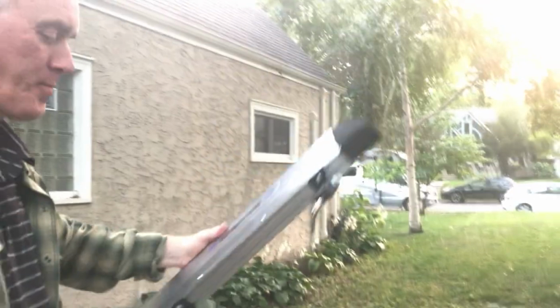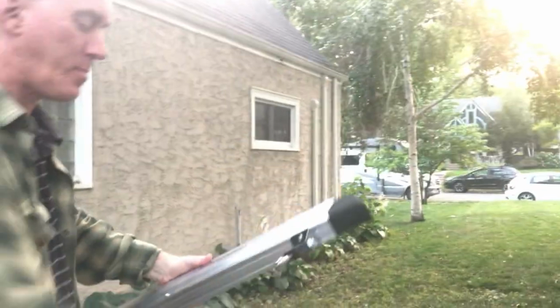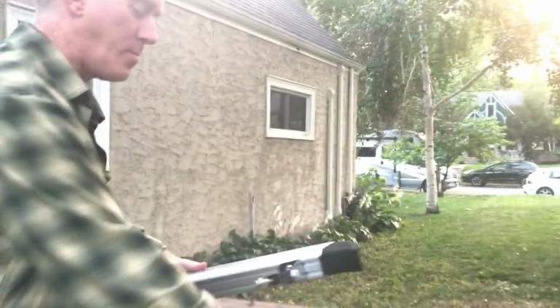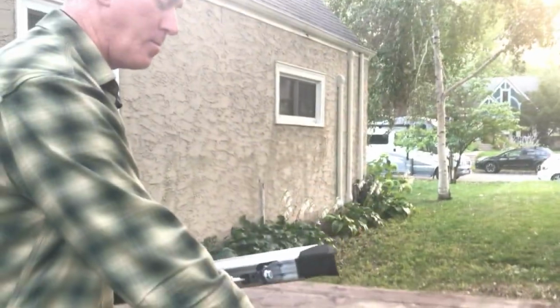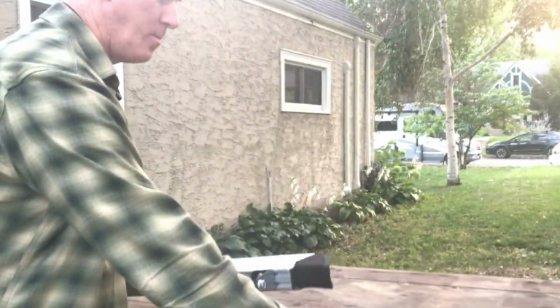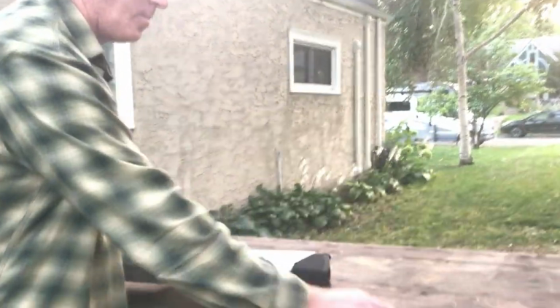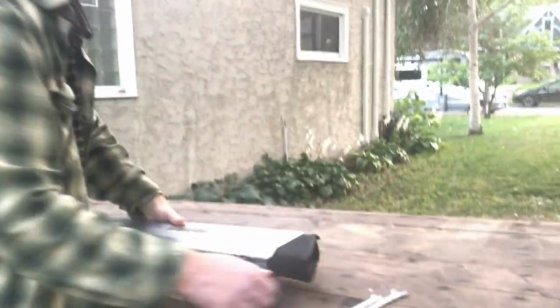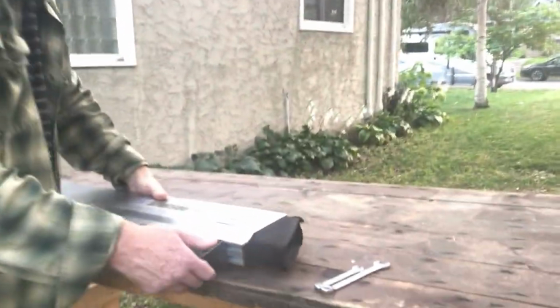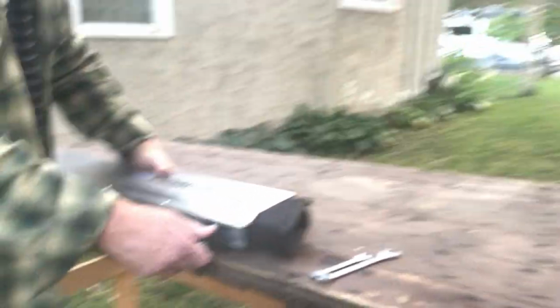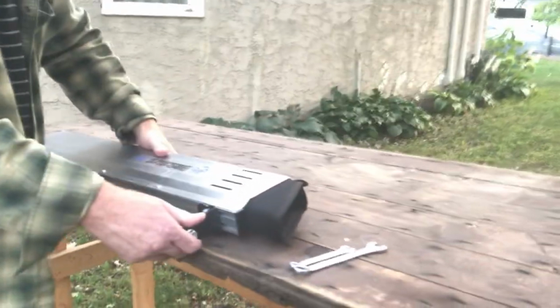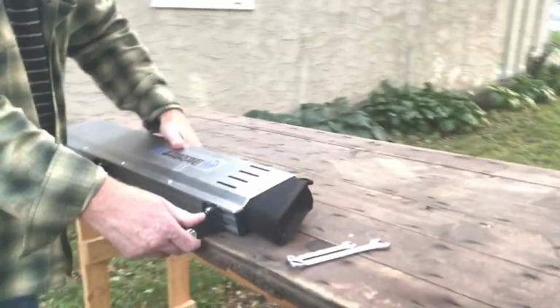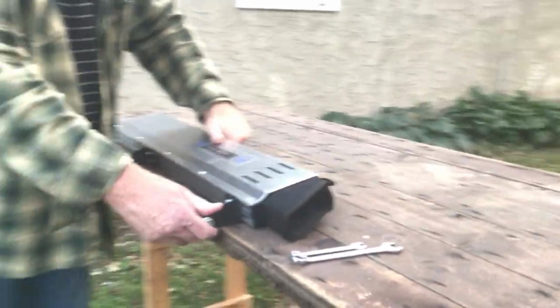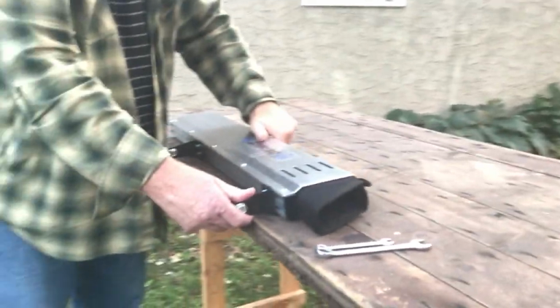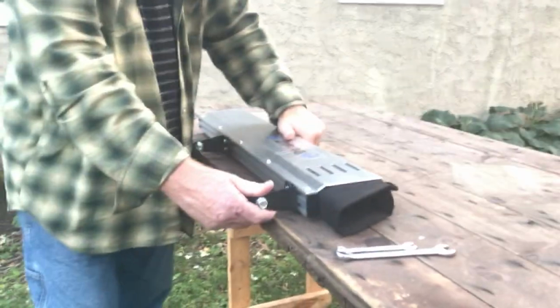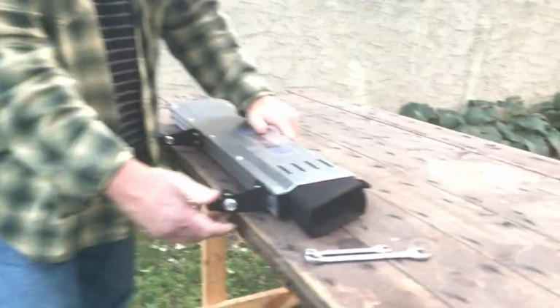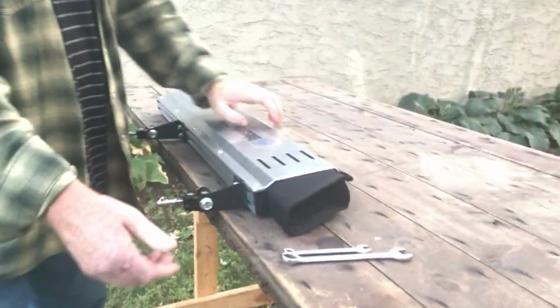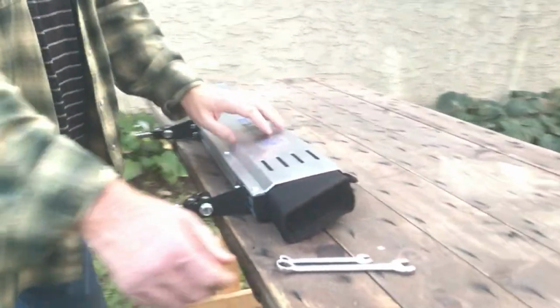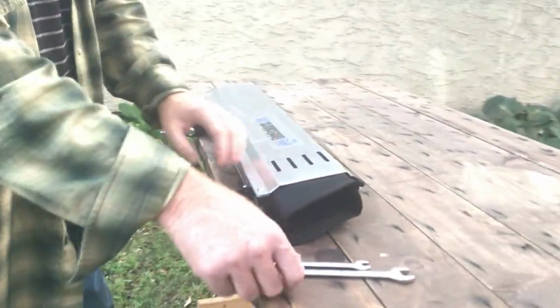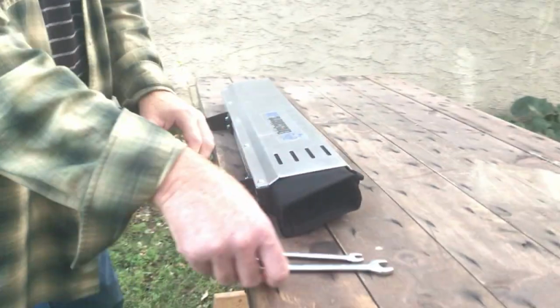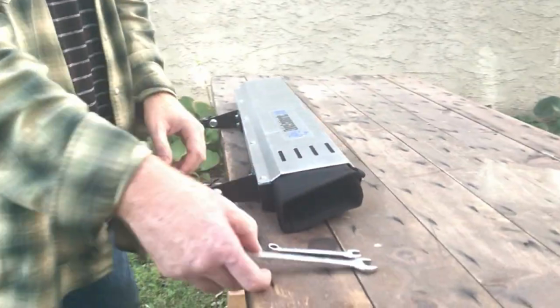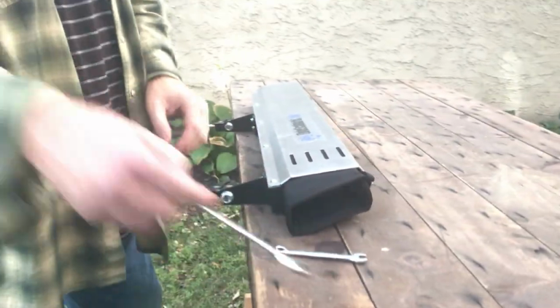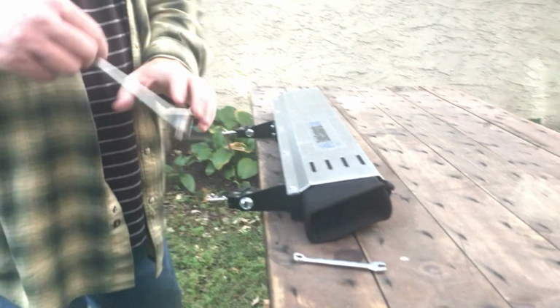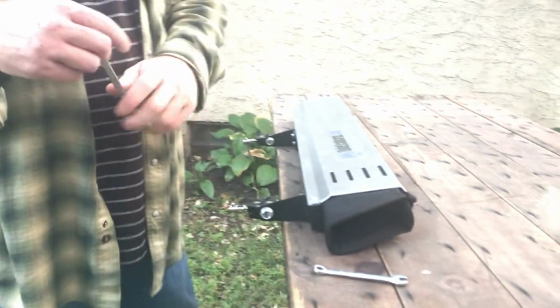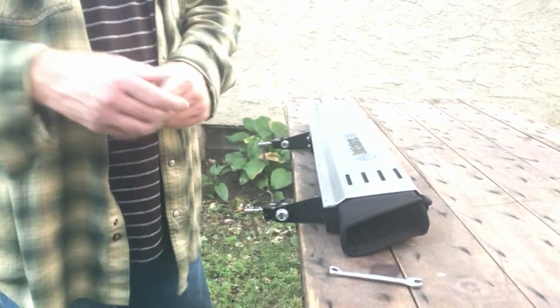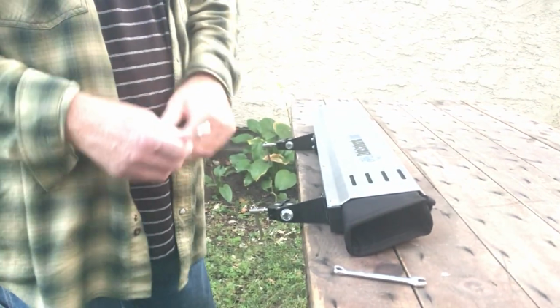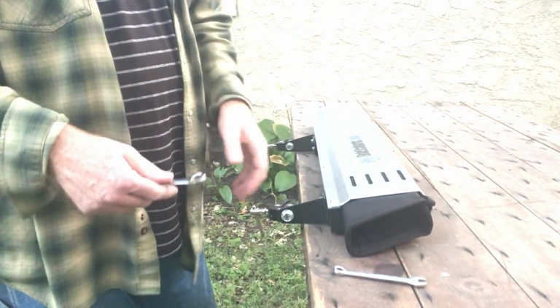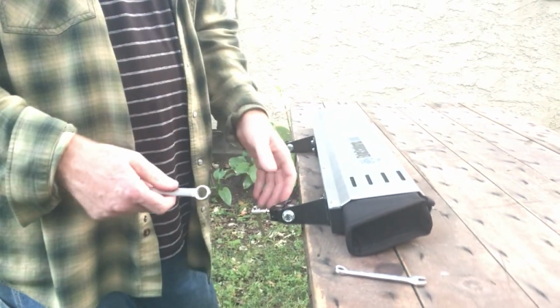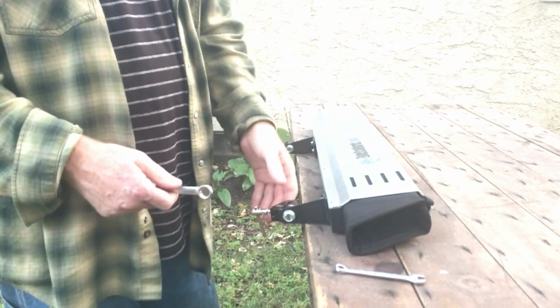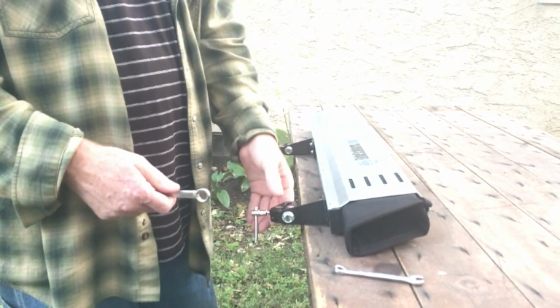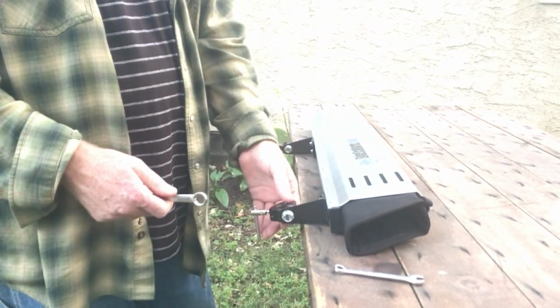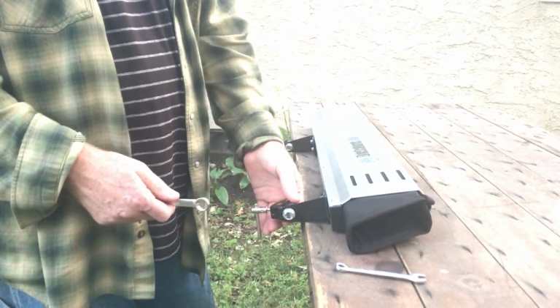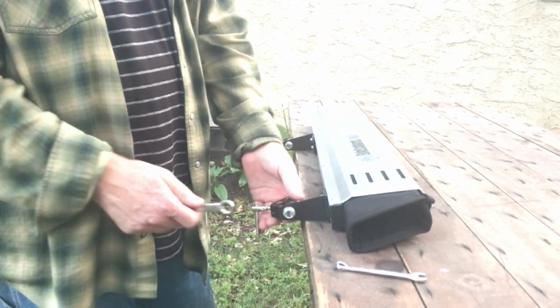All right, so the first thing you need to do is loosen all the bolts. You will need a five-sixteenths and a nine-sixteenths wrench.